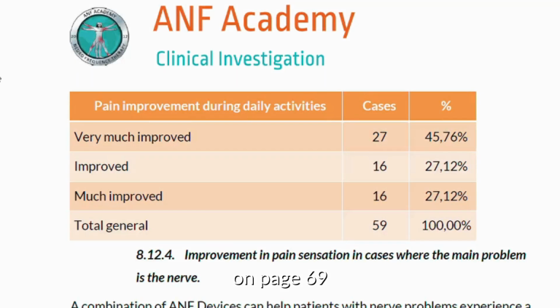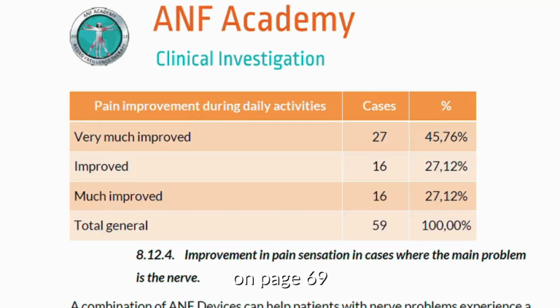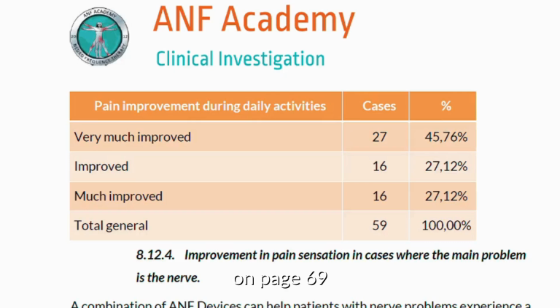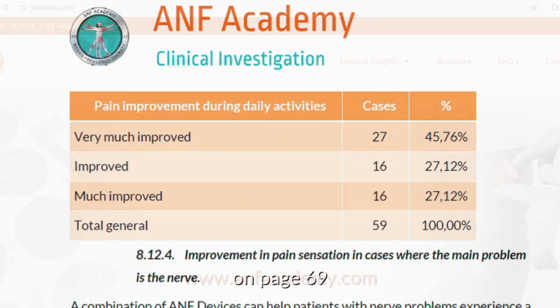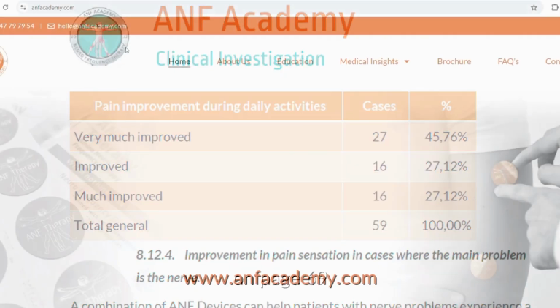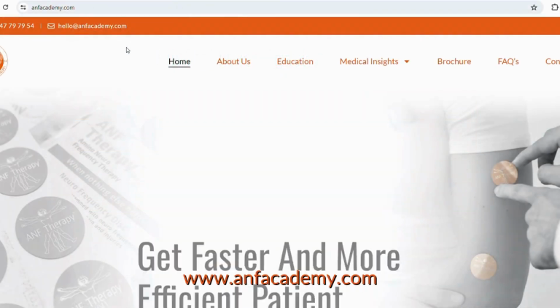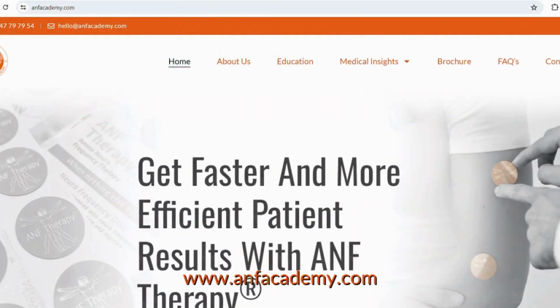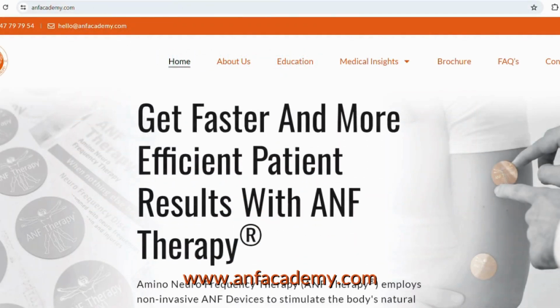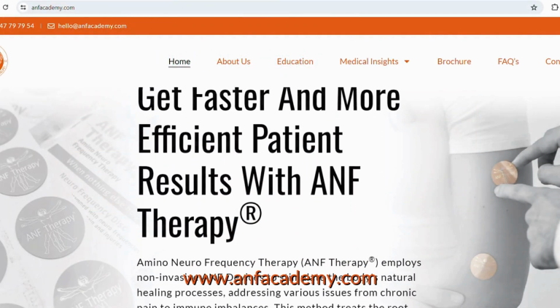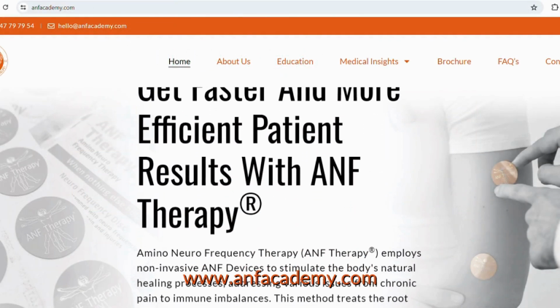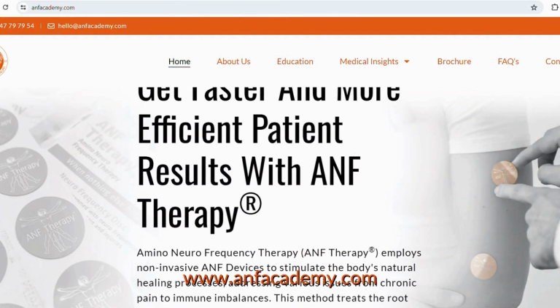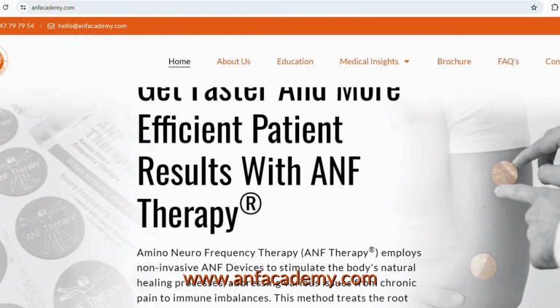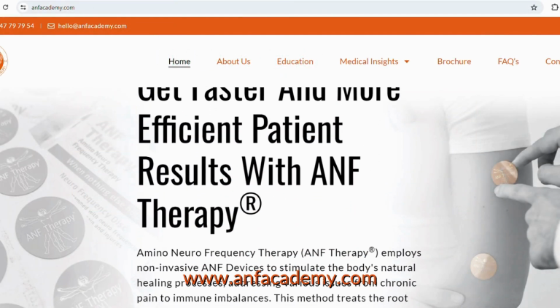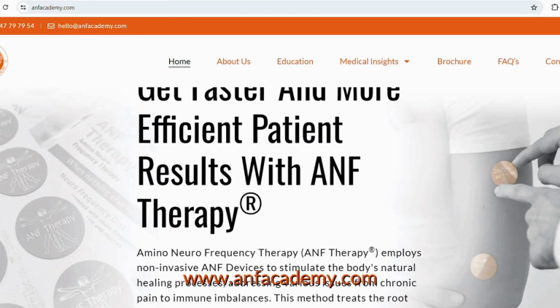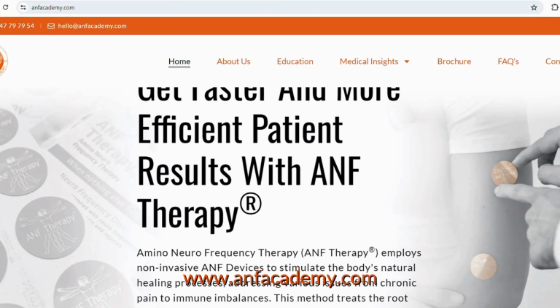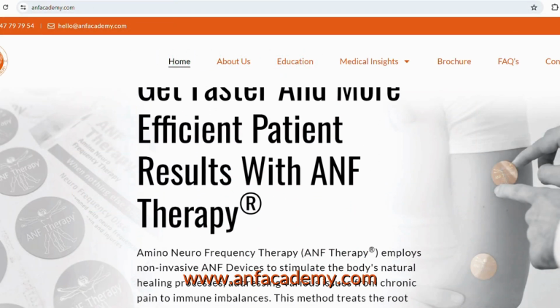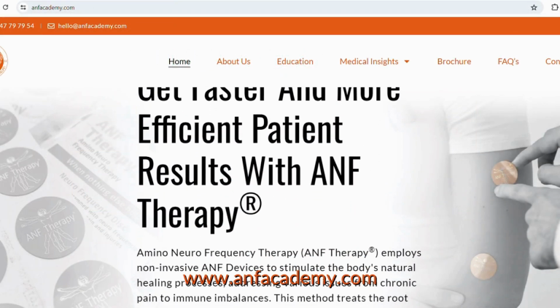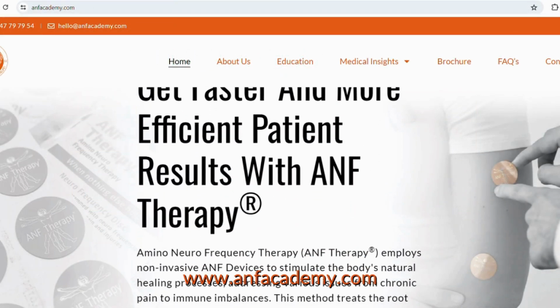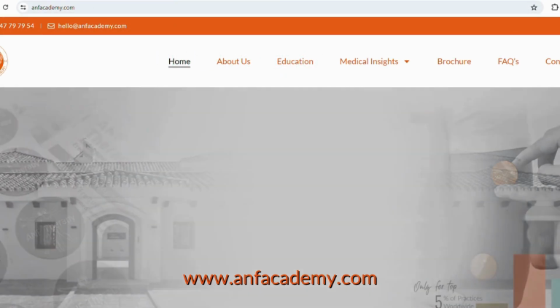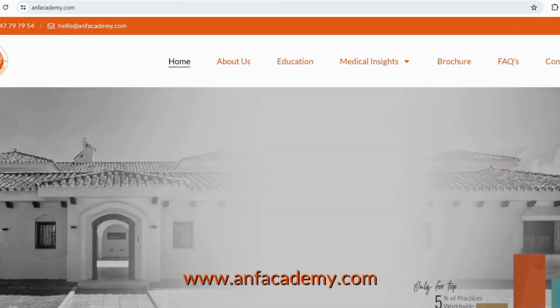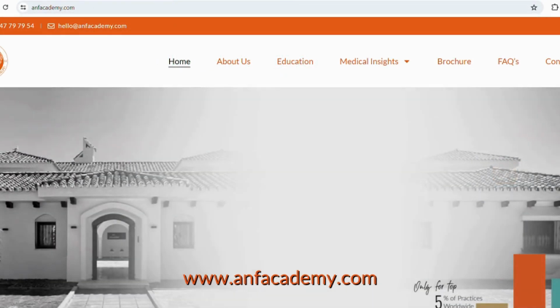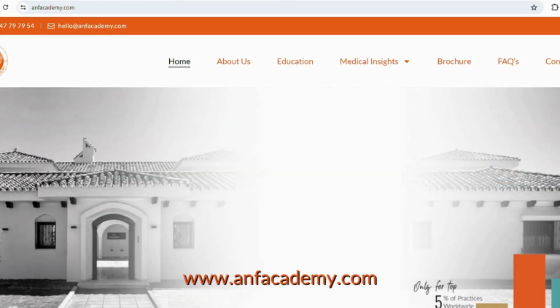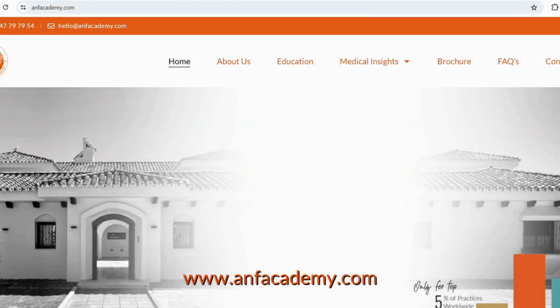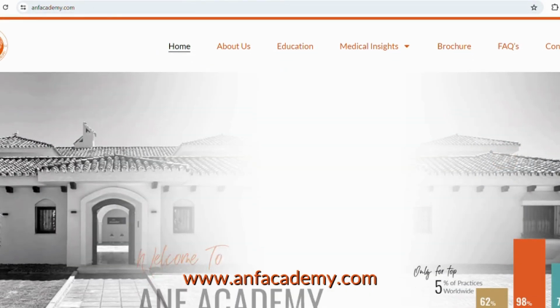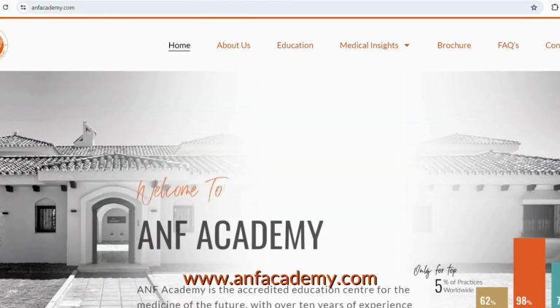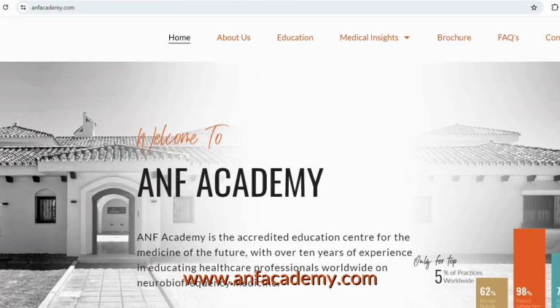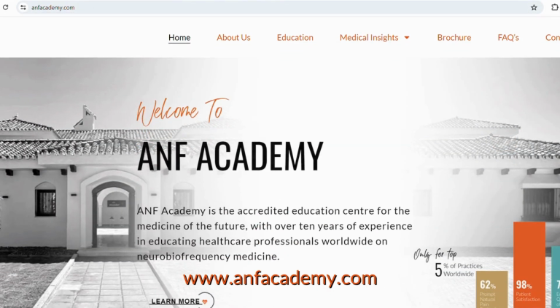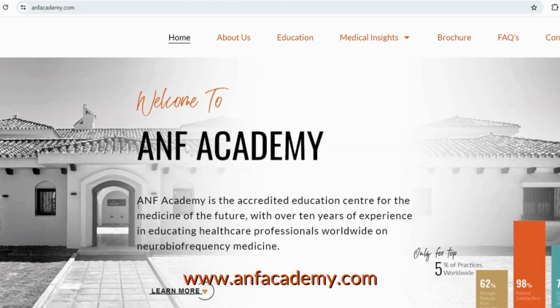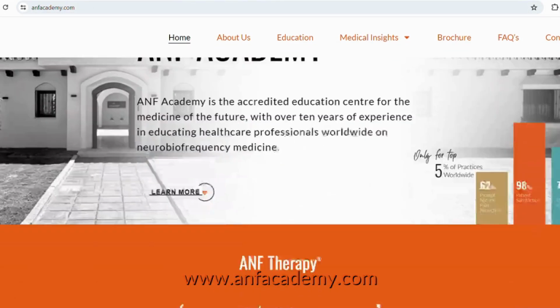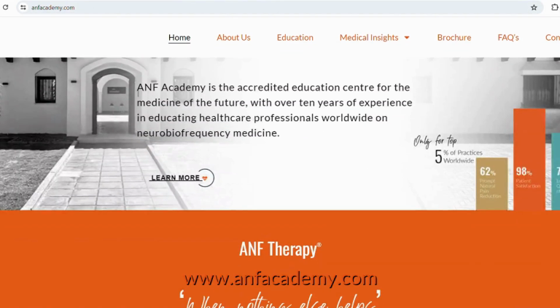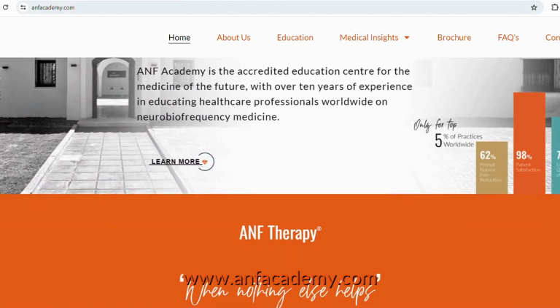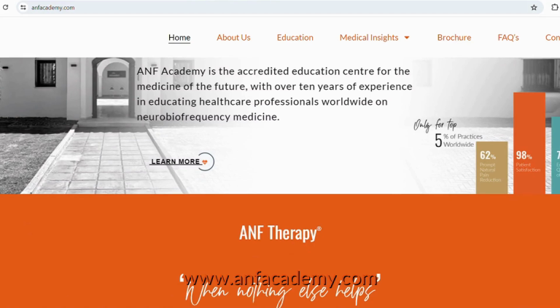To learn more about the ANF treatment approach, you can visit www.anfacadme.com.